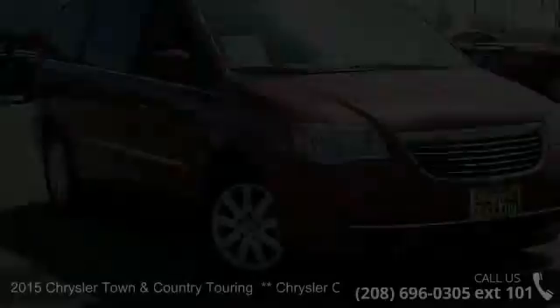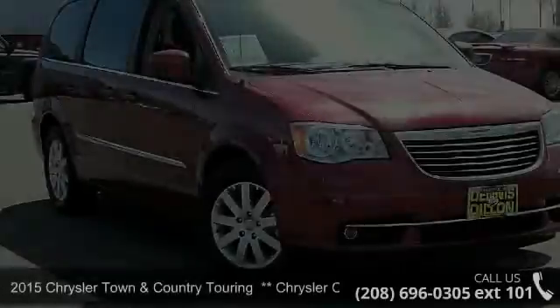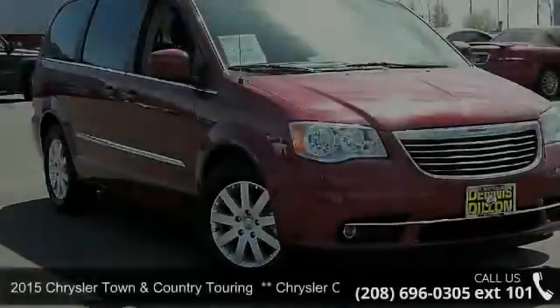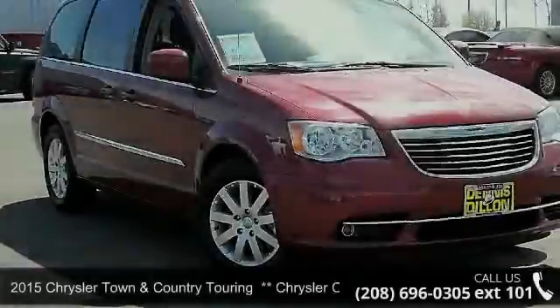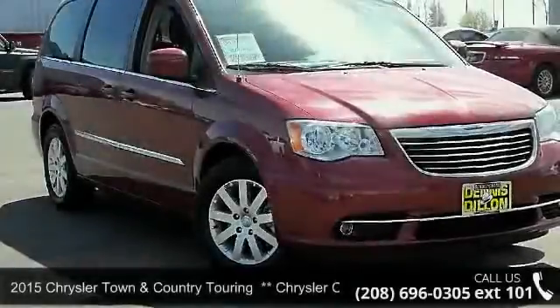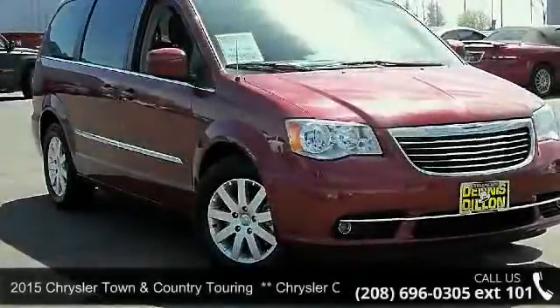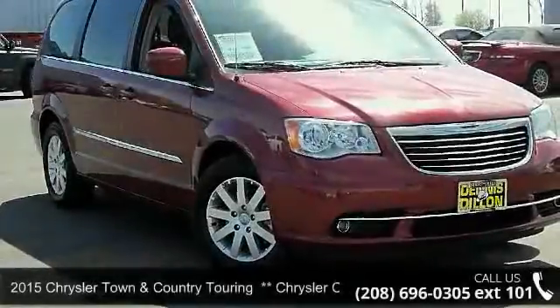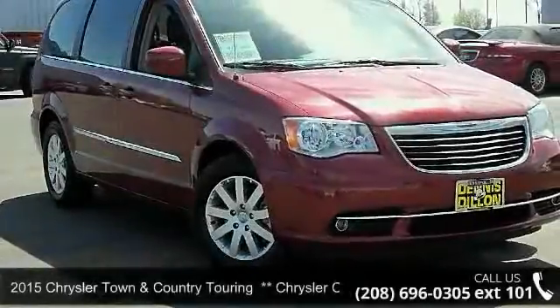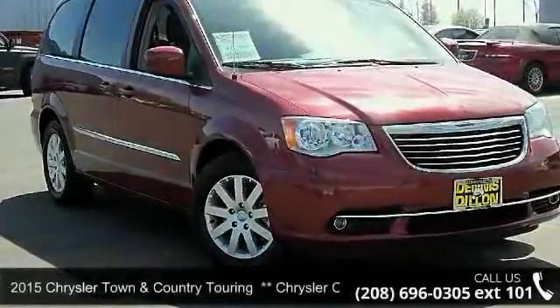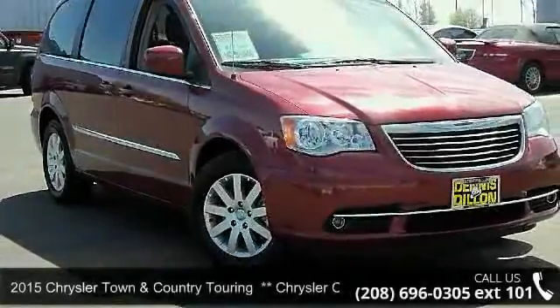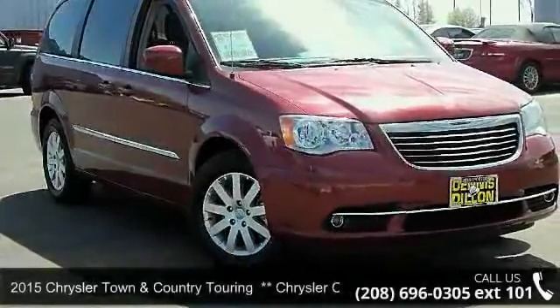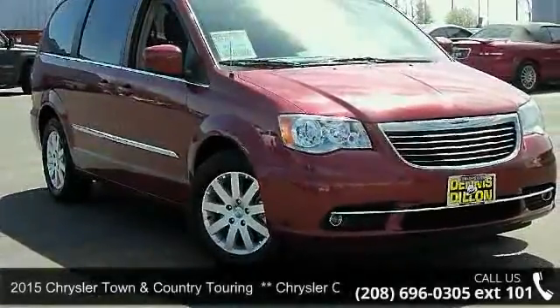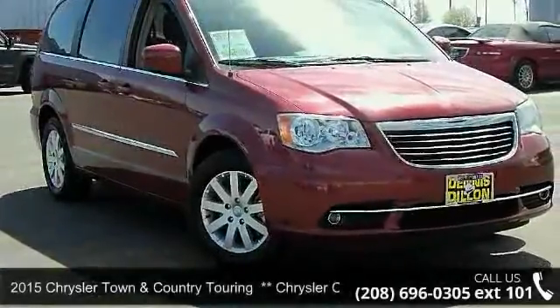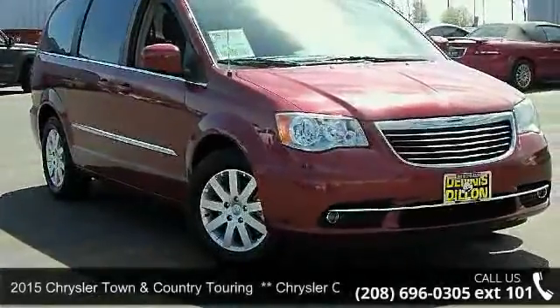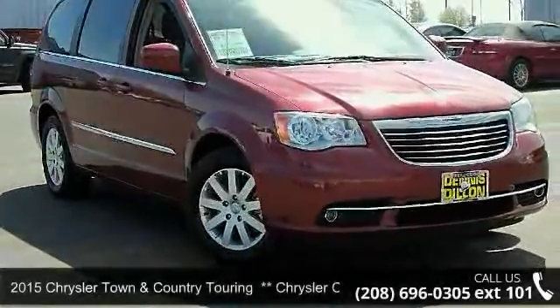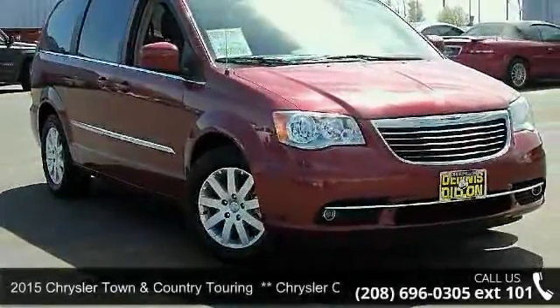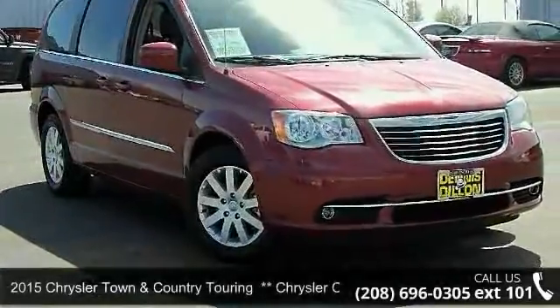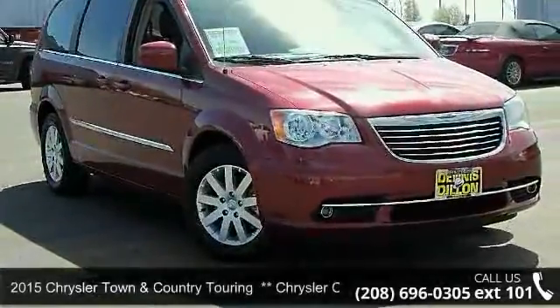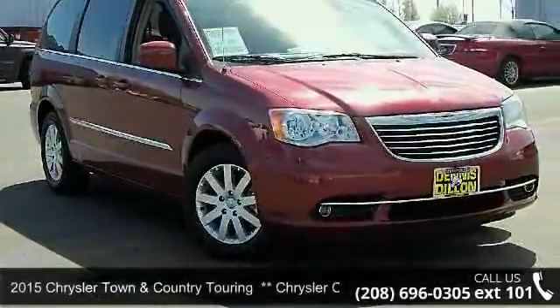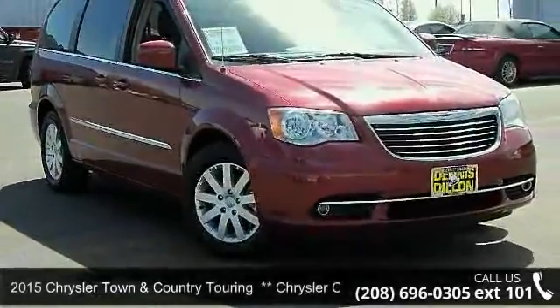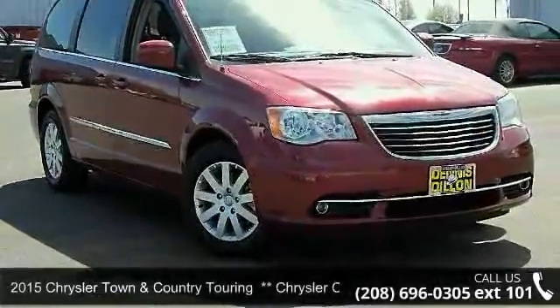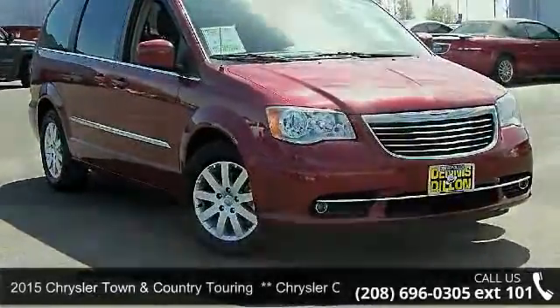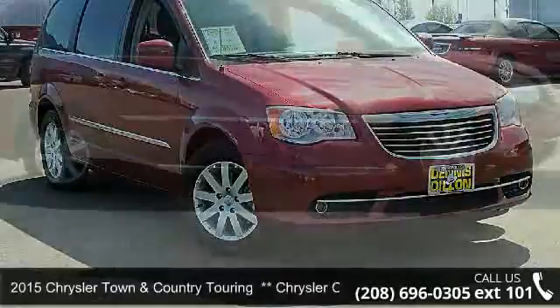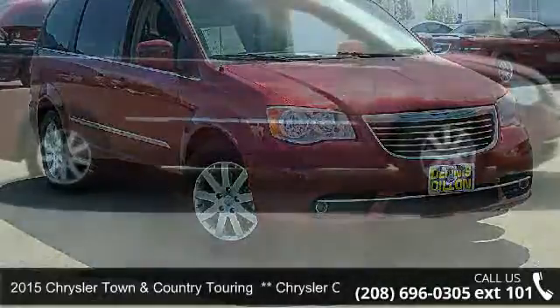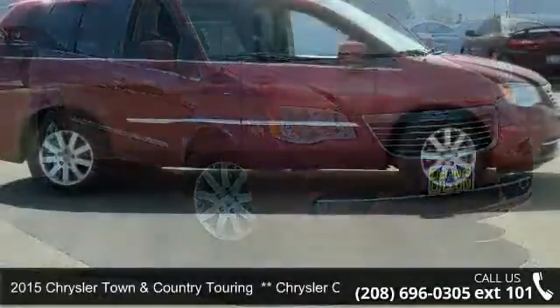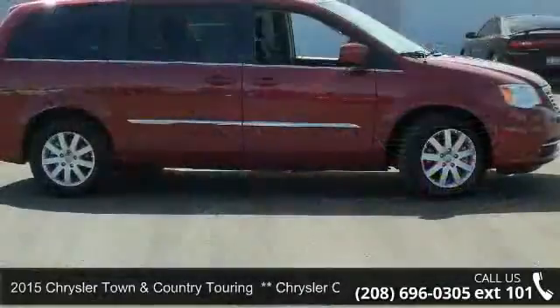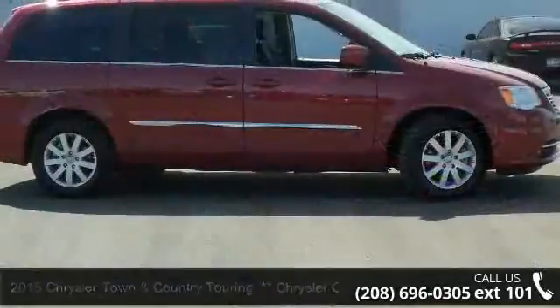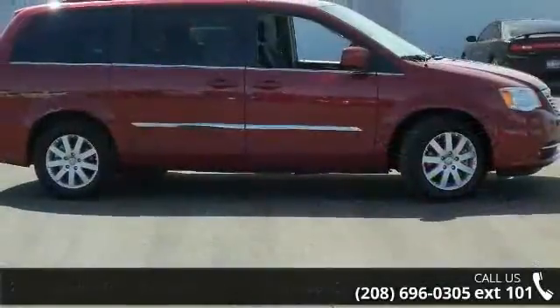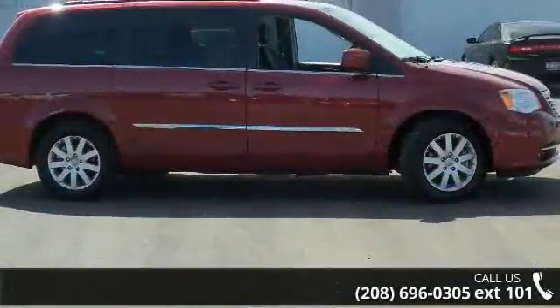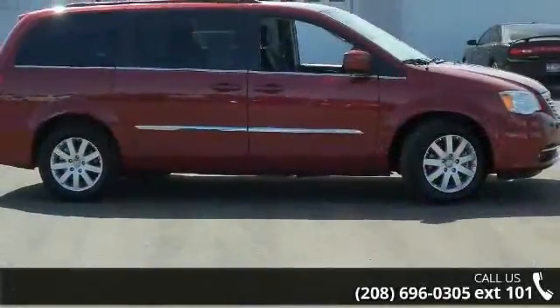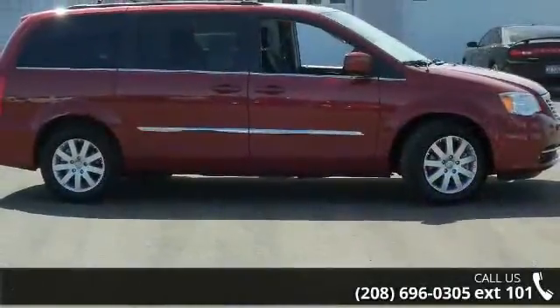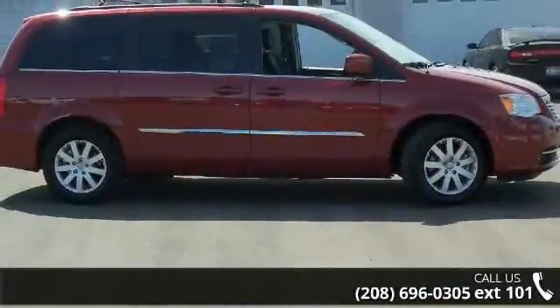Check out this 2015 Chrysler Town & Country. If you are looking for an automobile with great features, look no further.